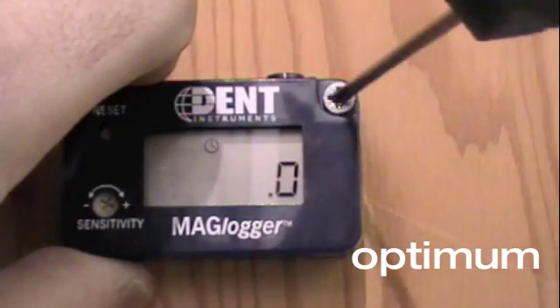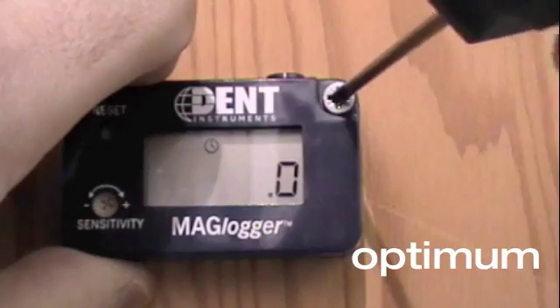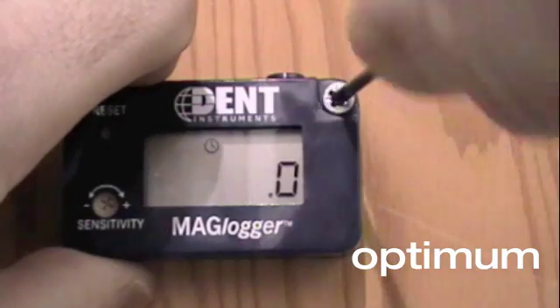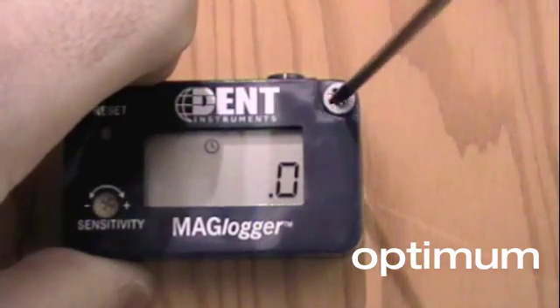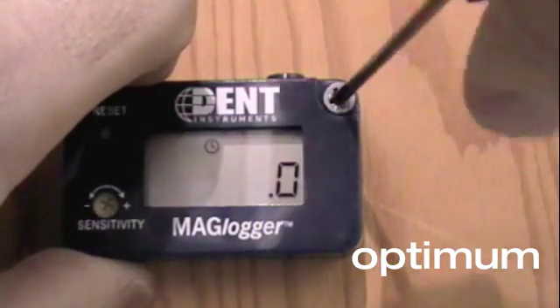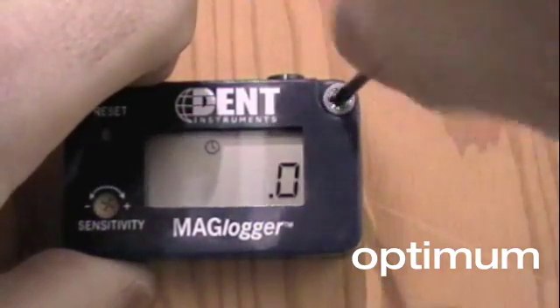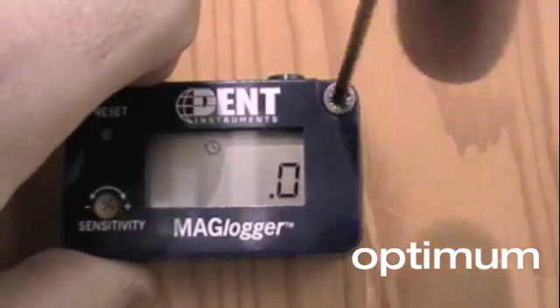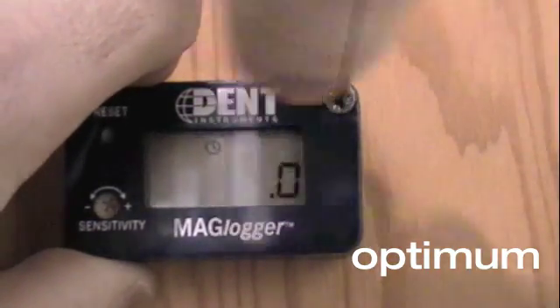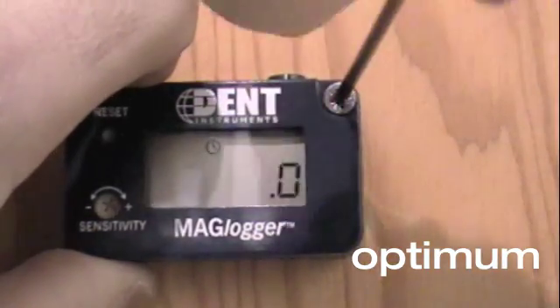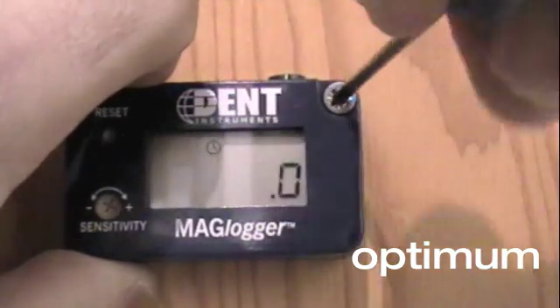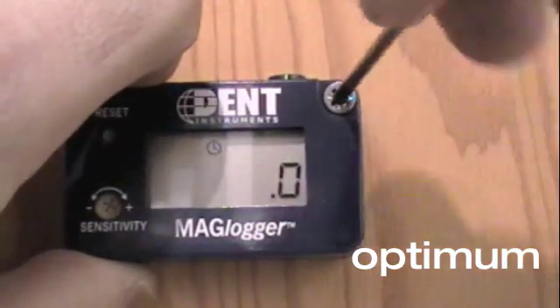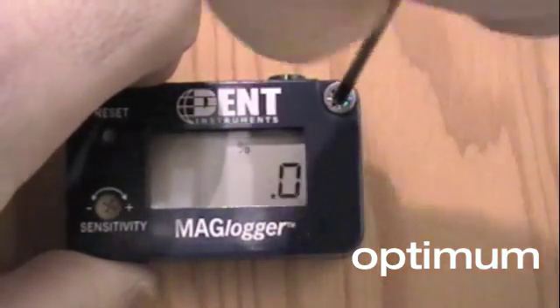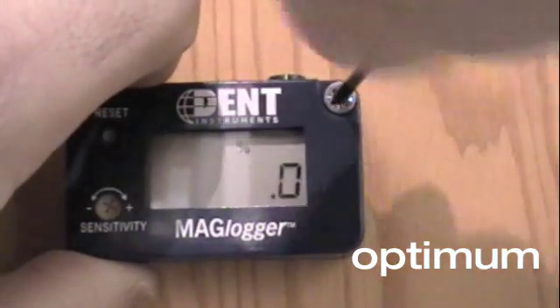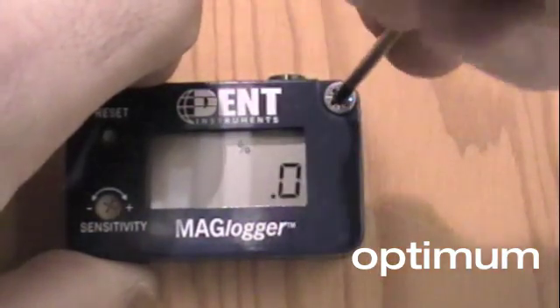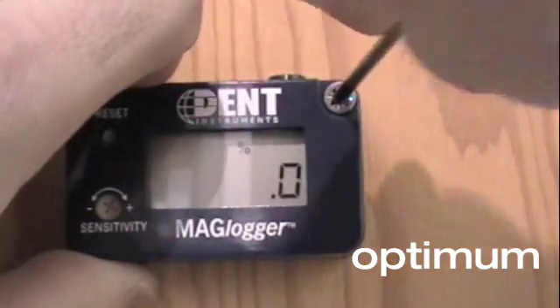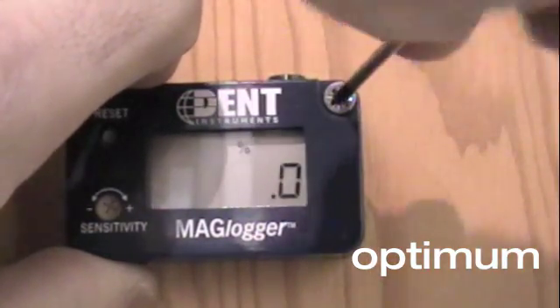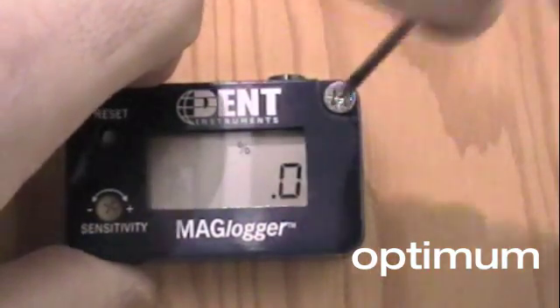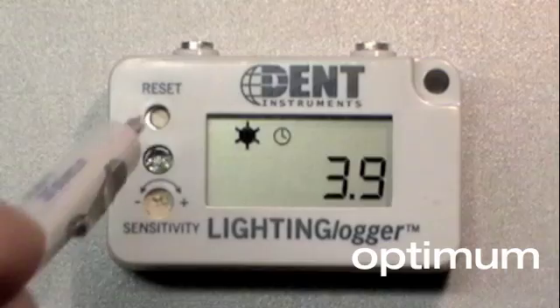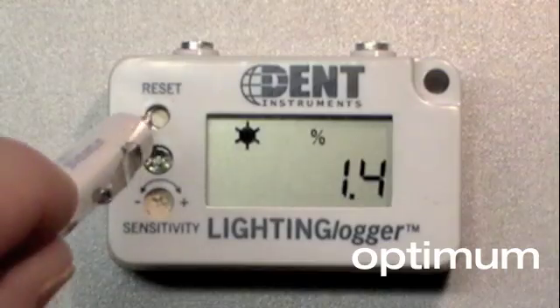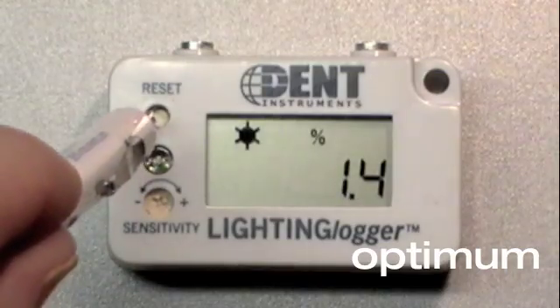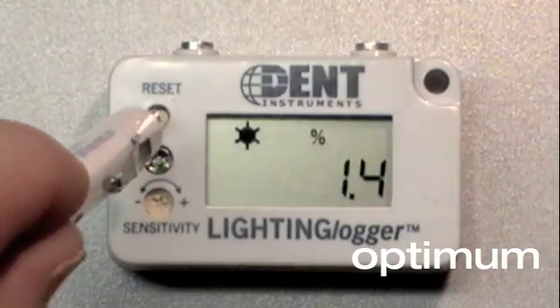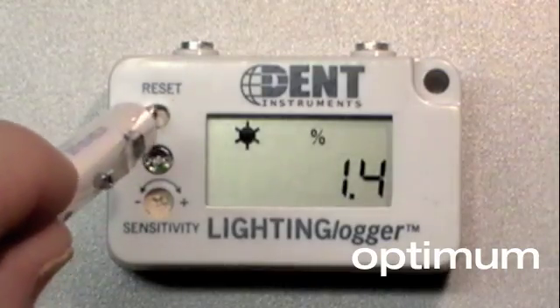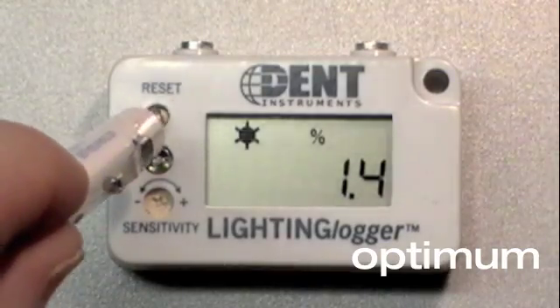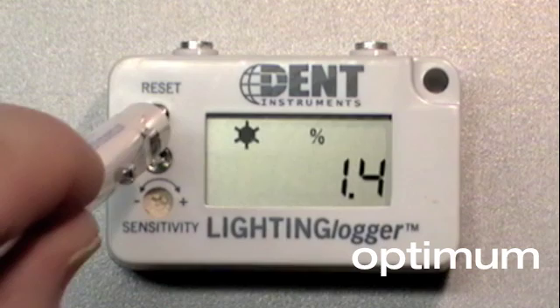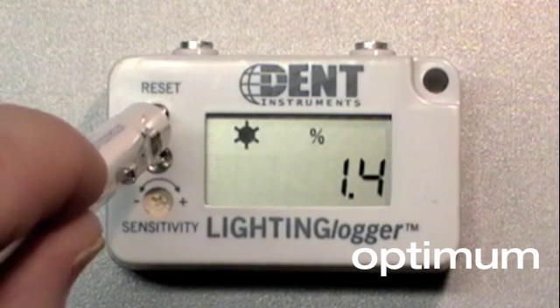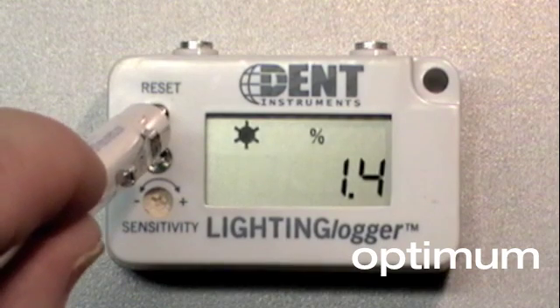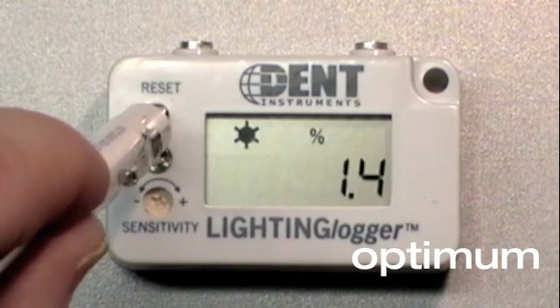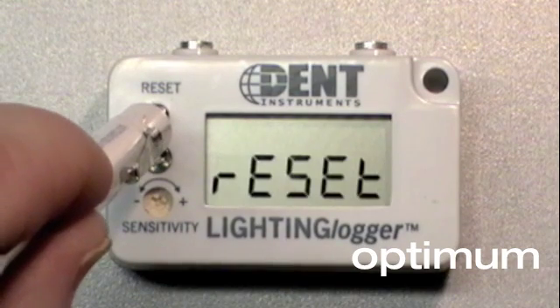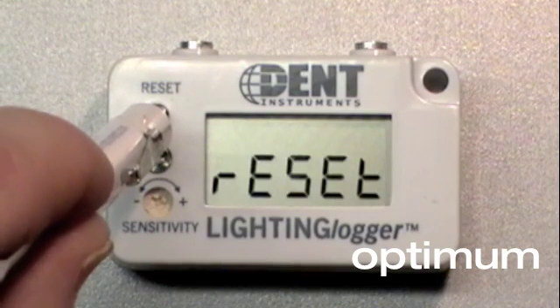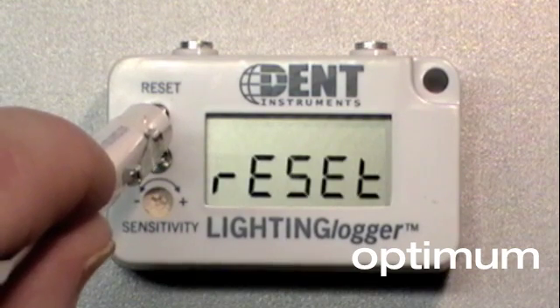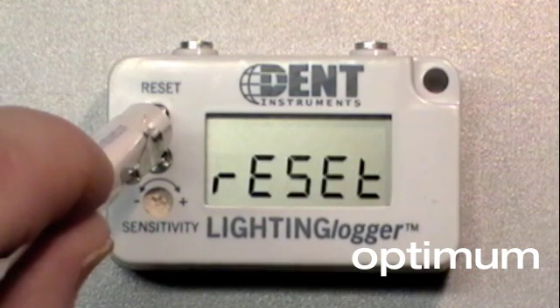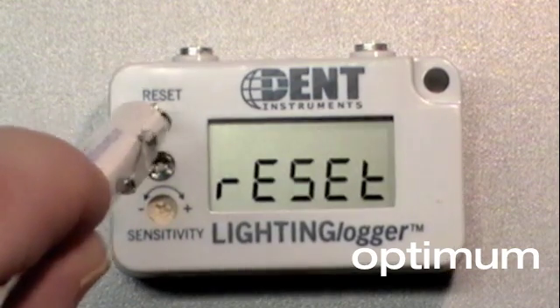Smart loggers feature a mounting hole for easy installation. A reset button makes it simple to start a new measurement project.